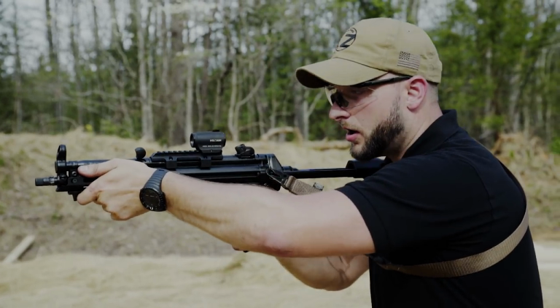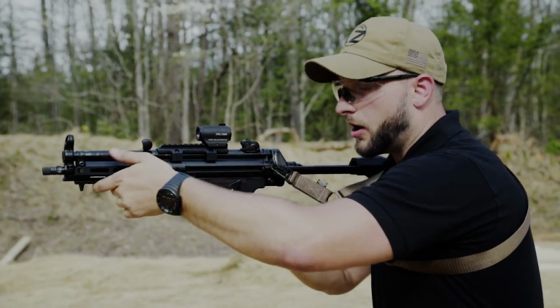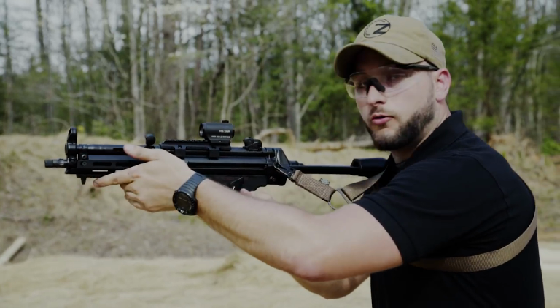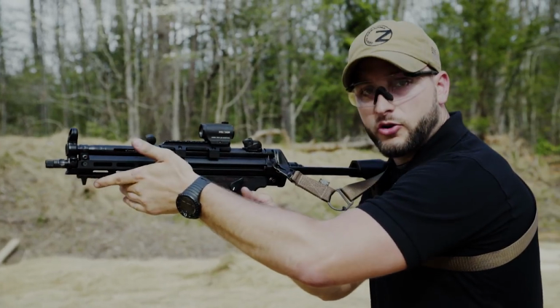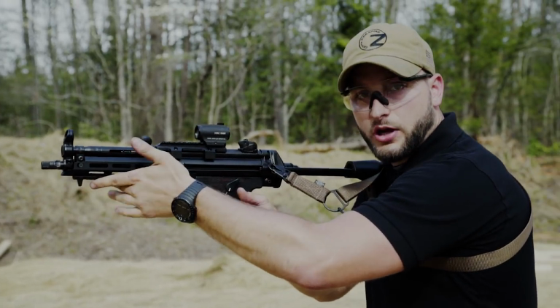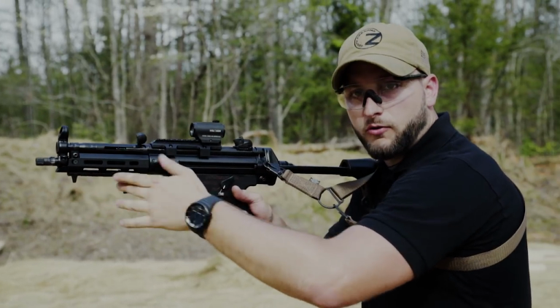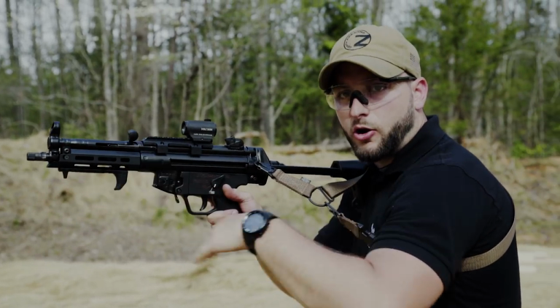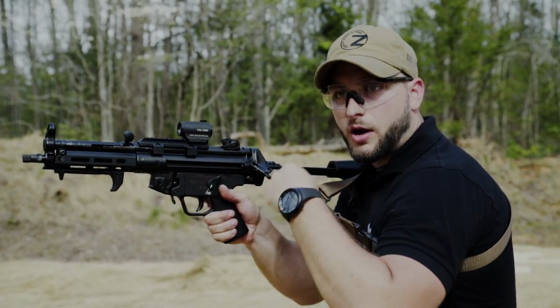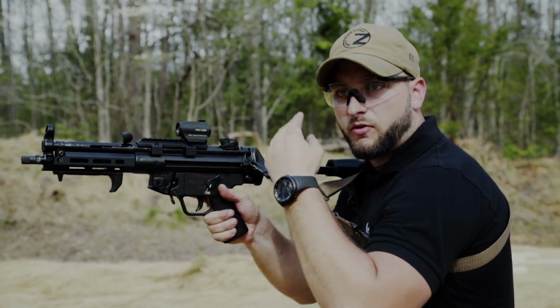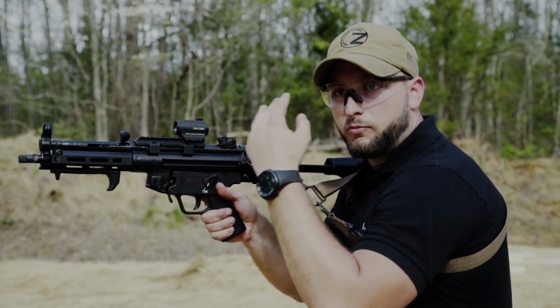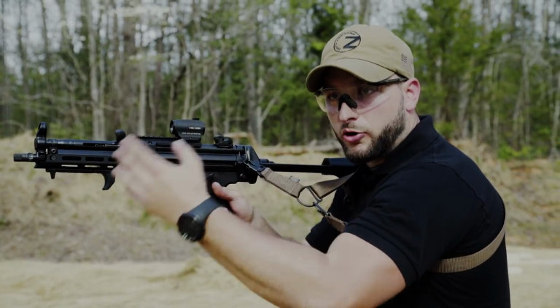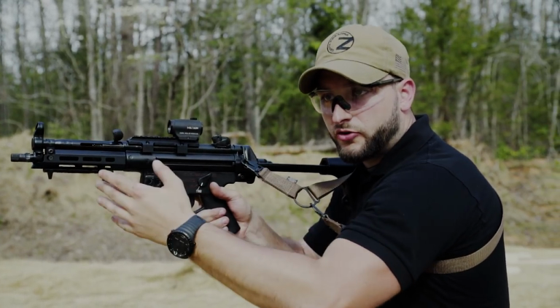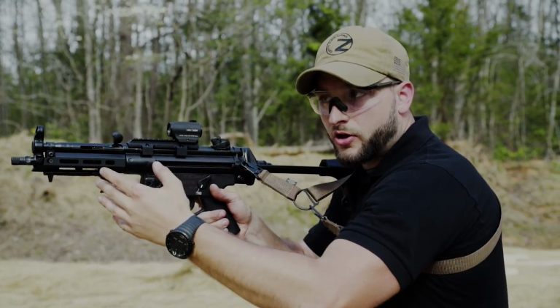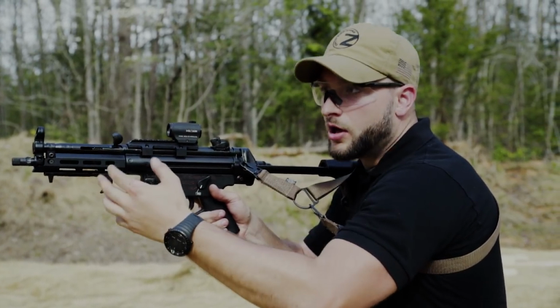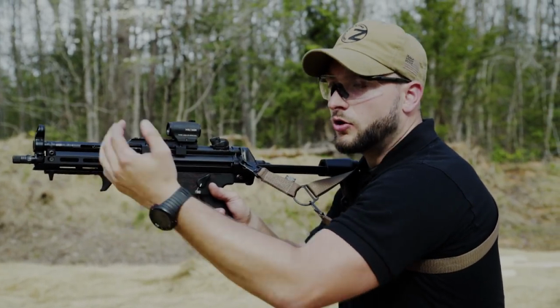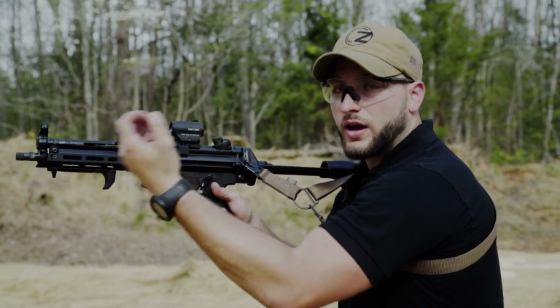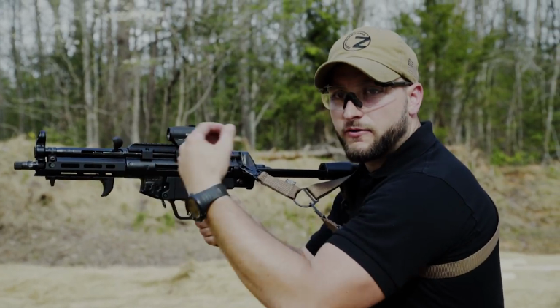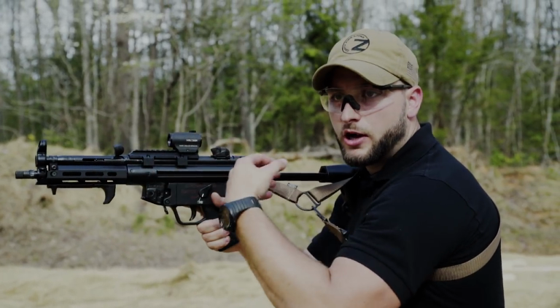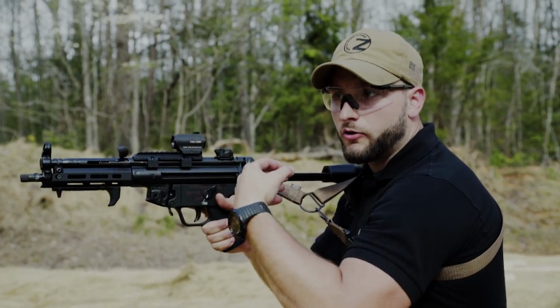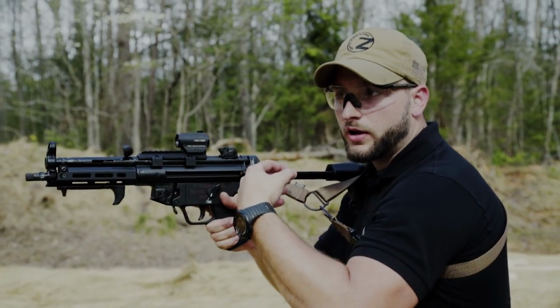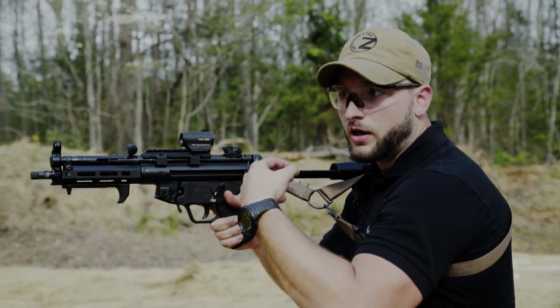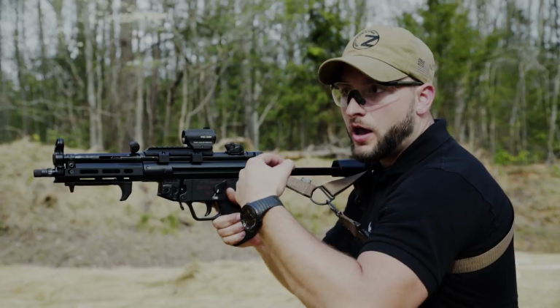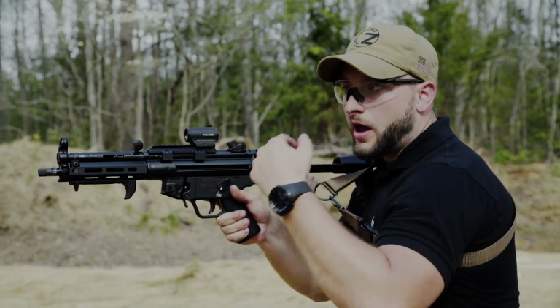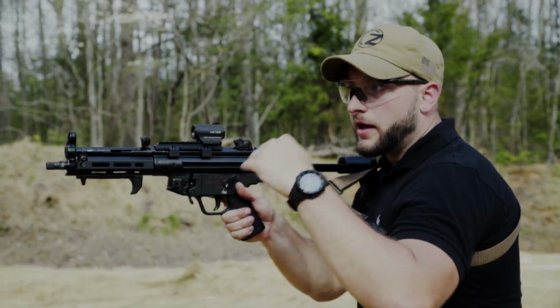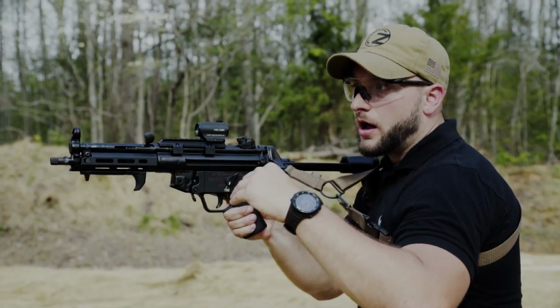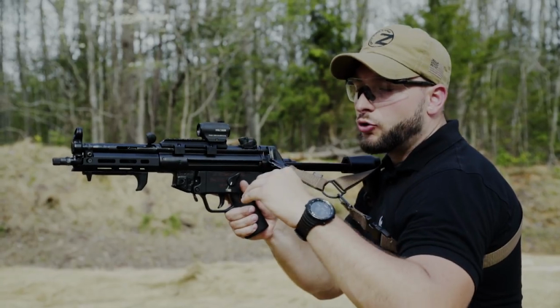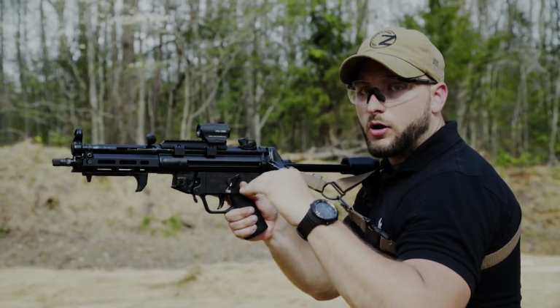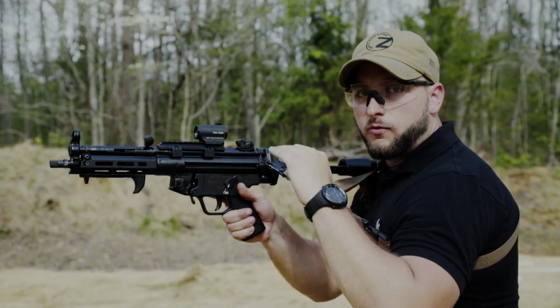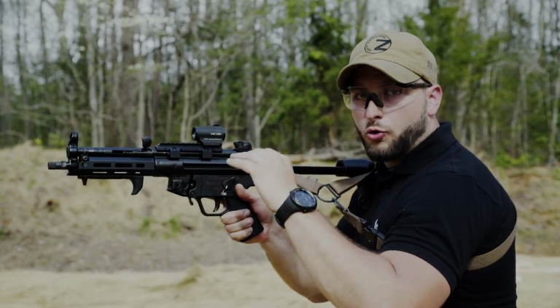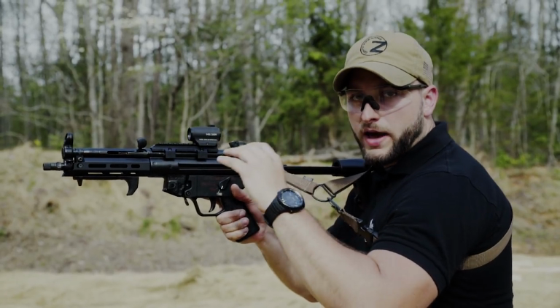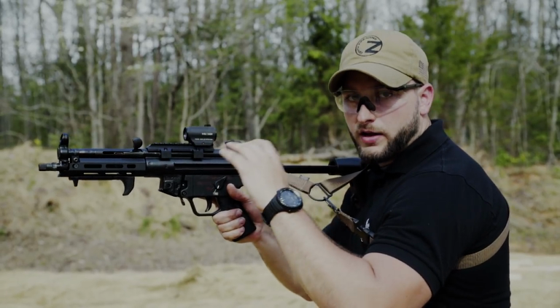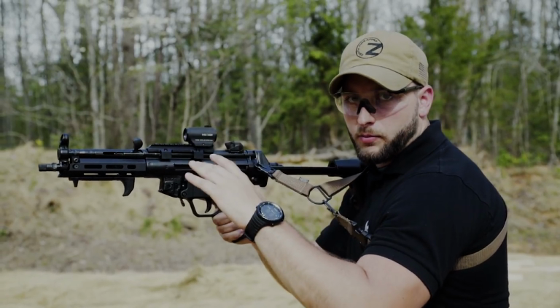Now first I will fire a couple of bursts to get the feeling of it, and then I will do a full mag dump.